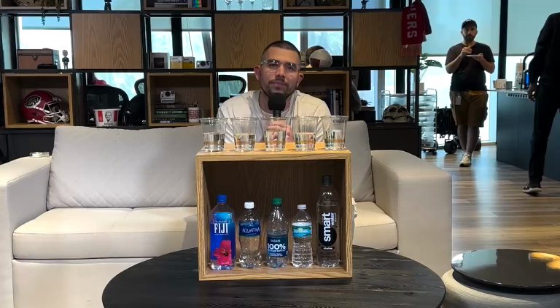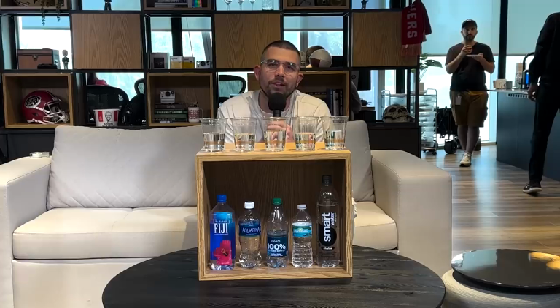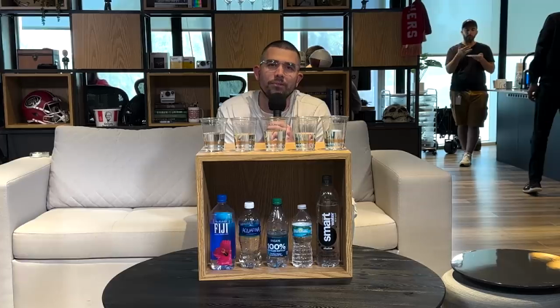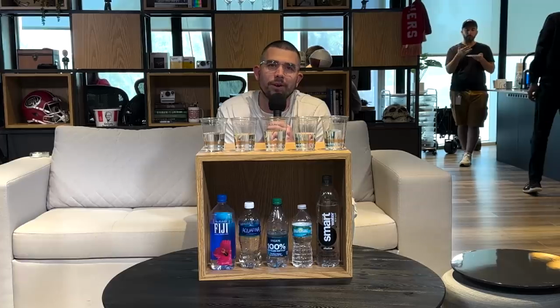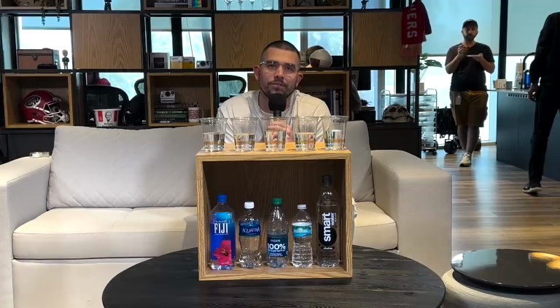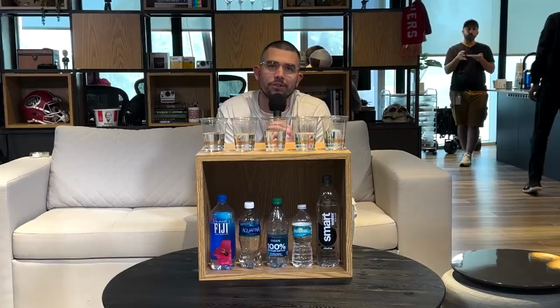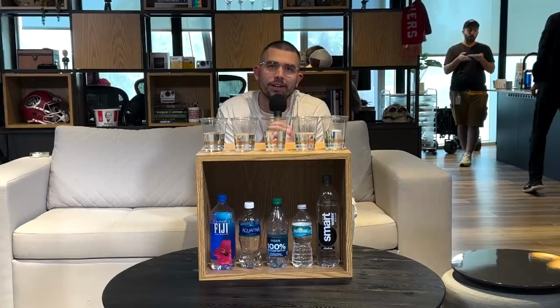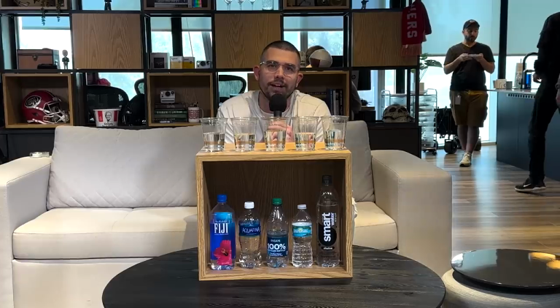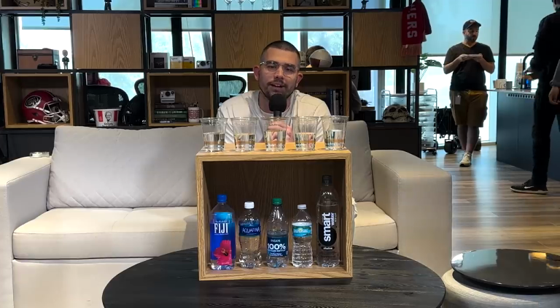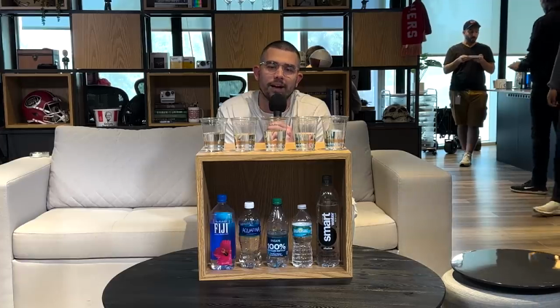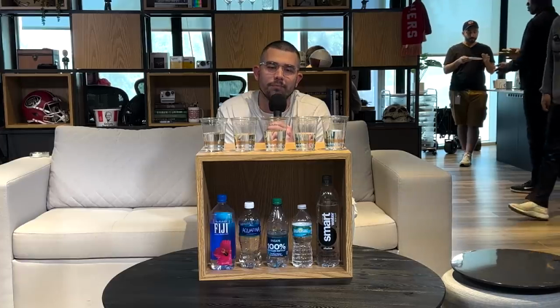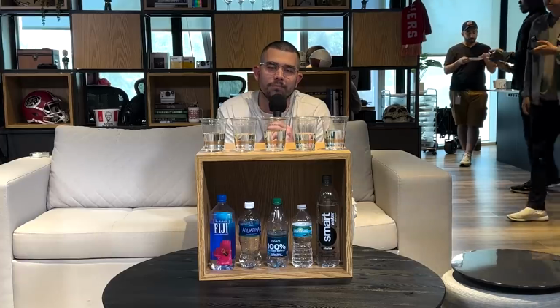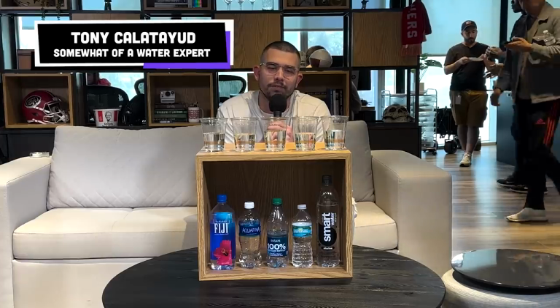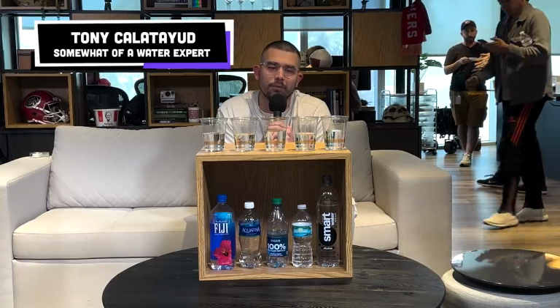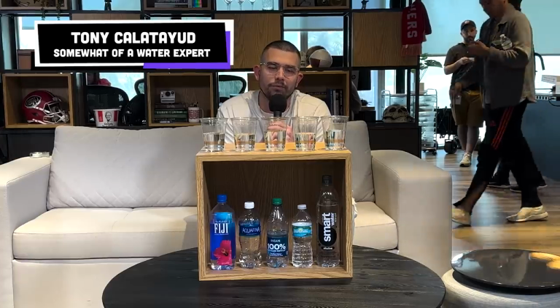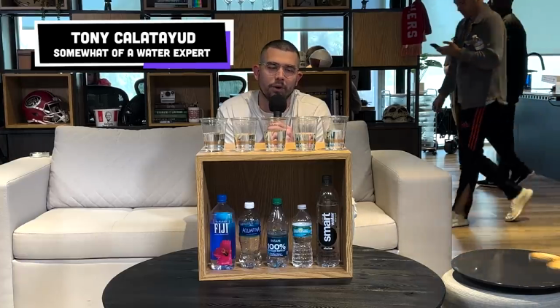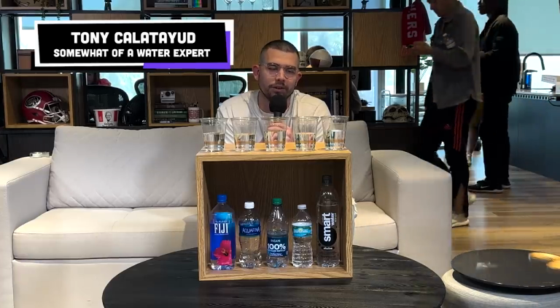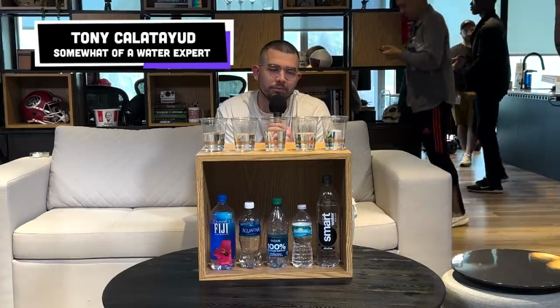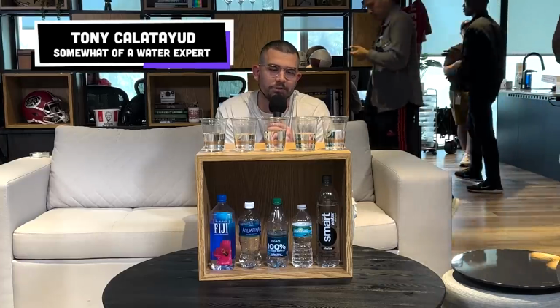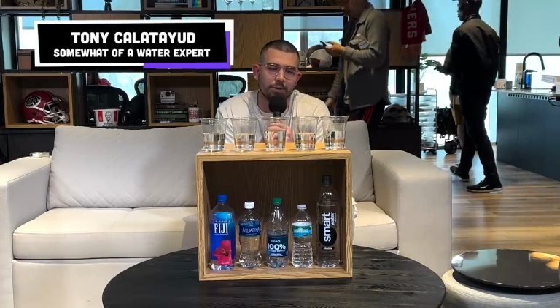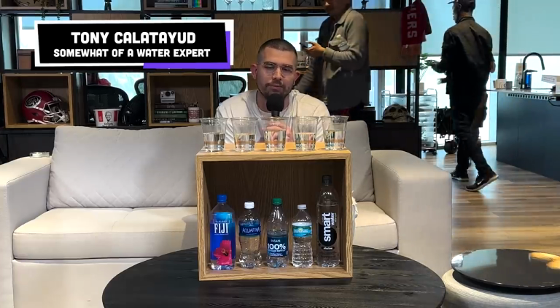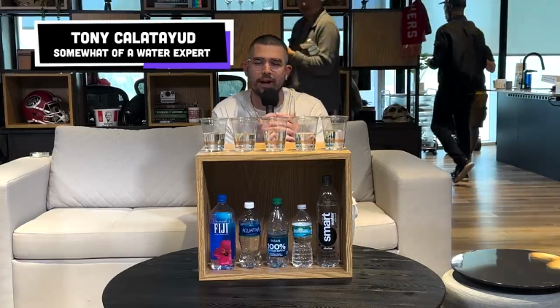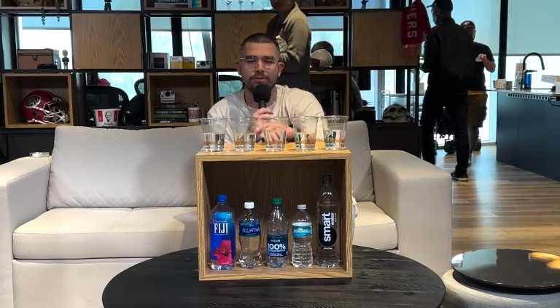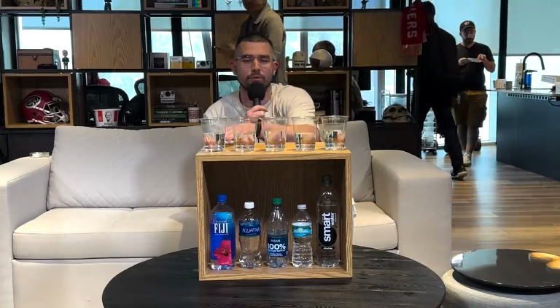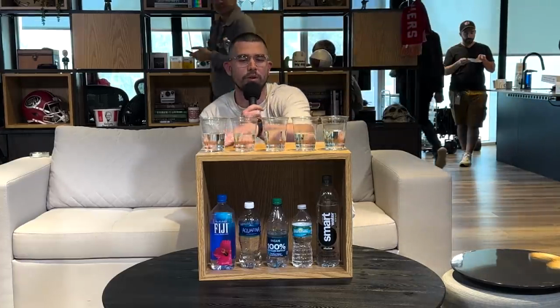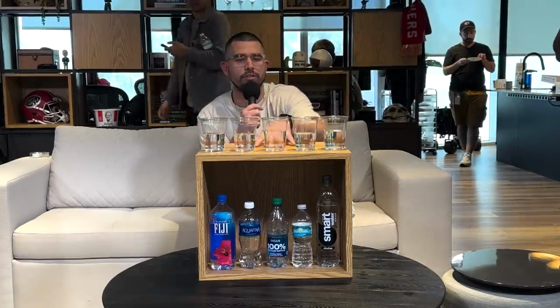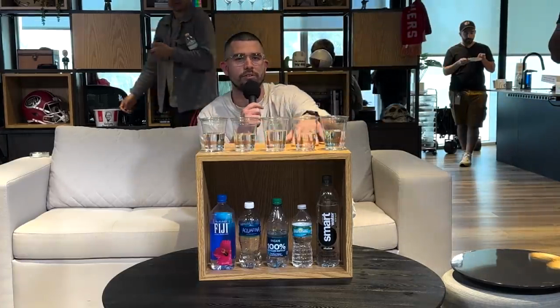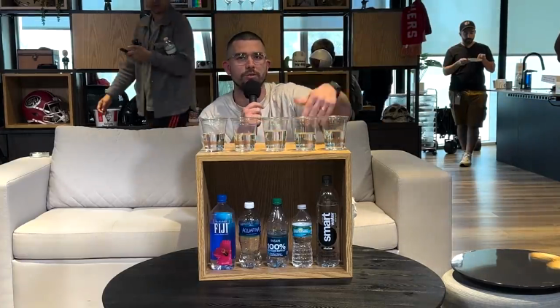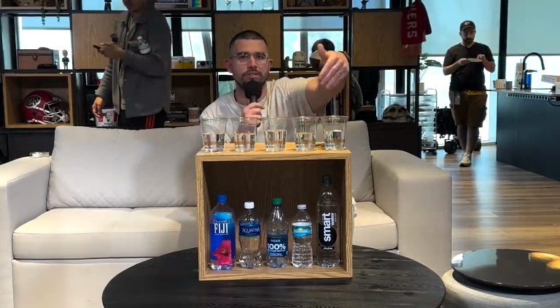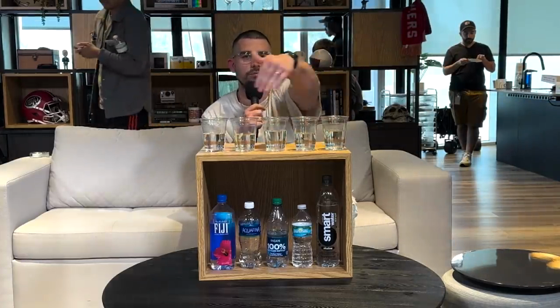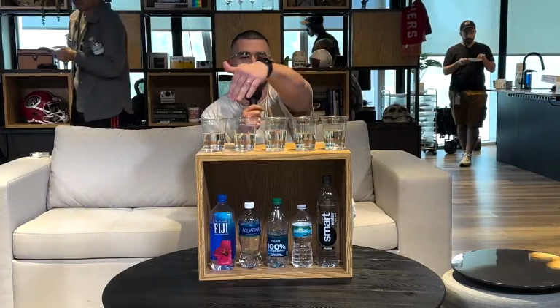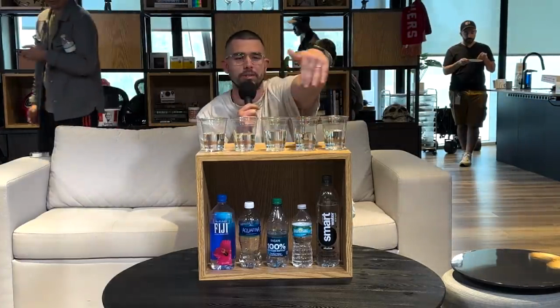Hello, my name is Tony, and I'm somewhat of a water expert. So we have five different waters here, as you can see below me.